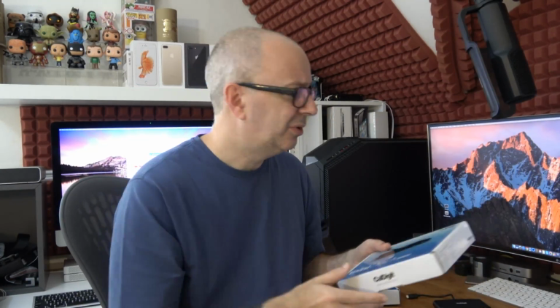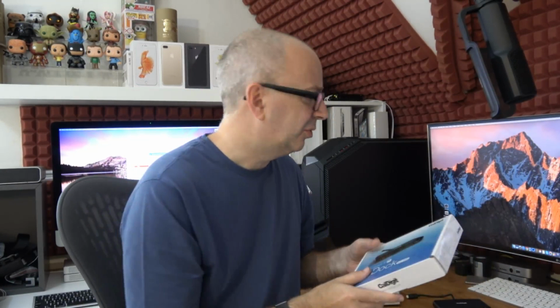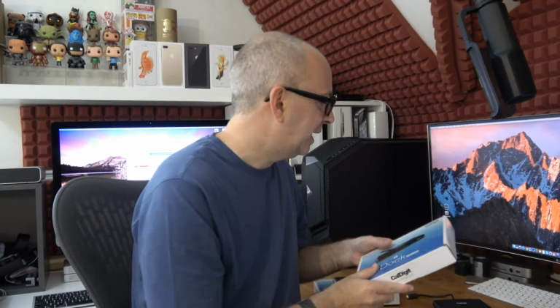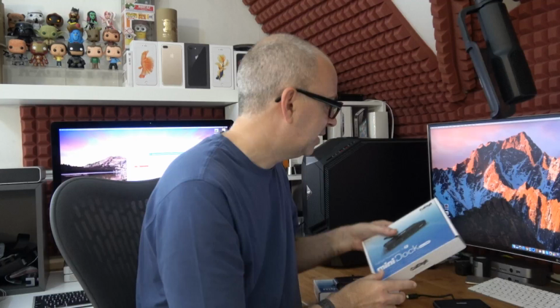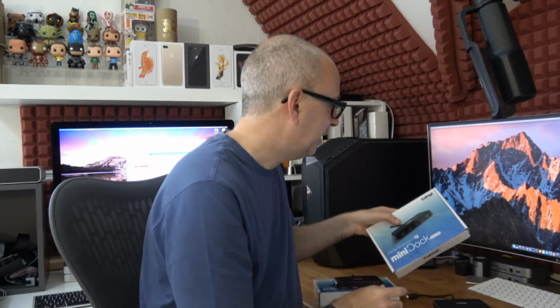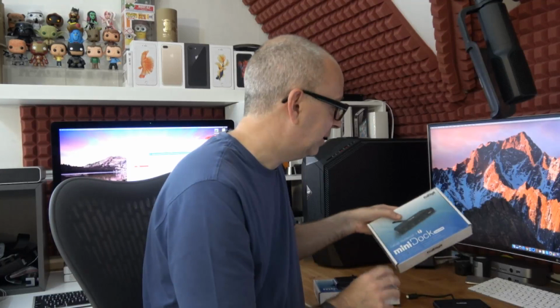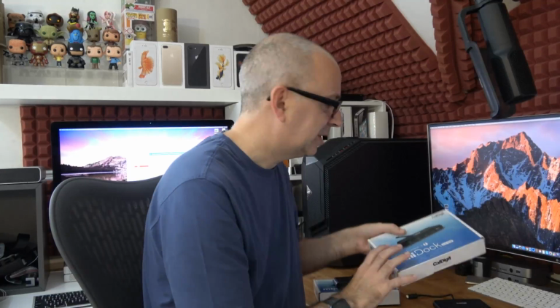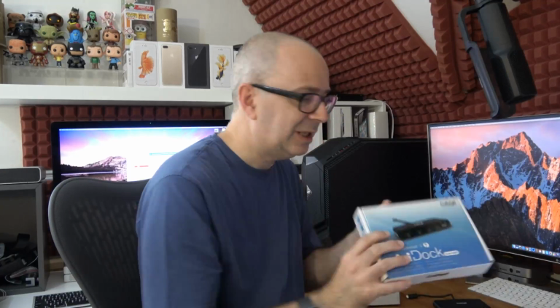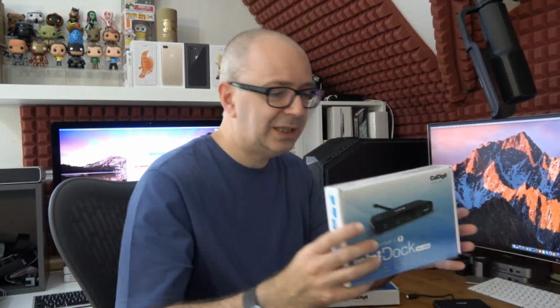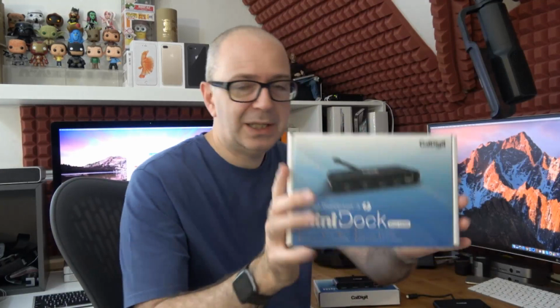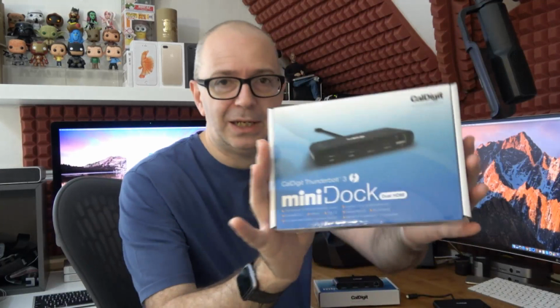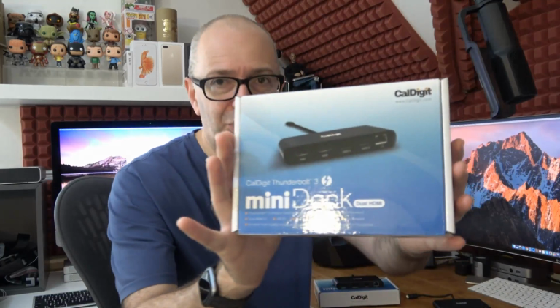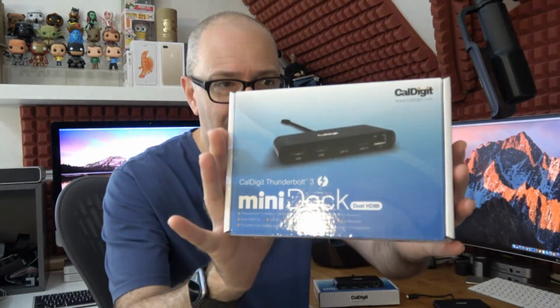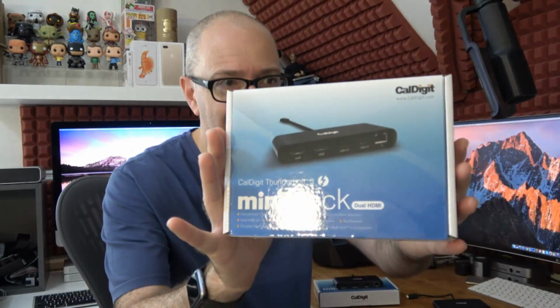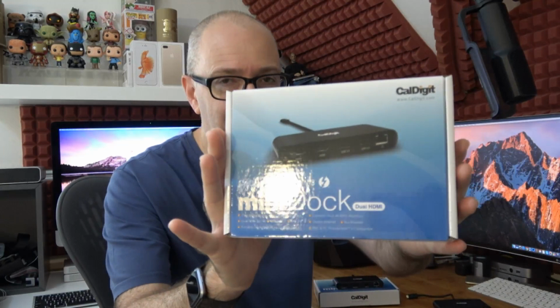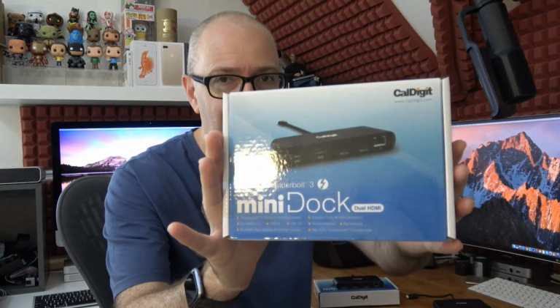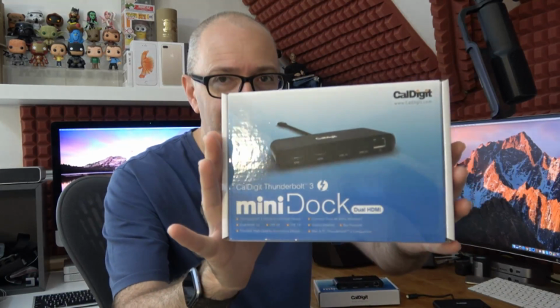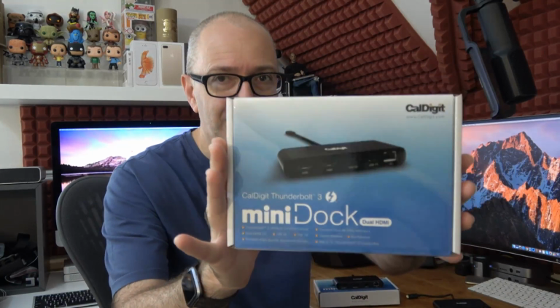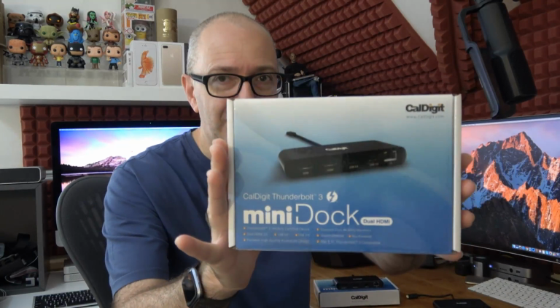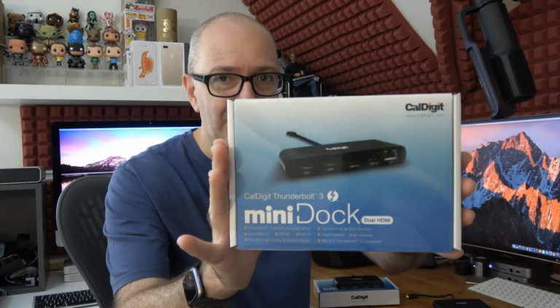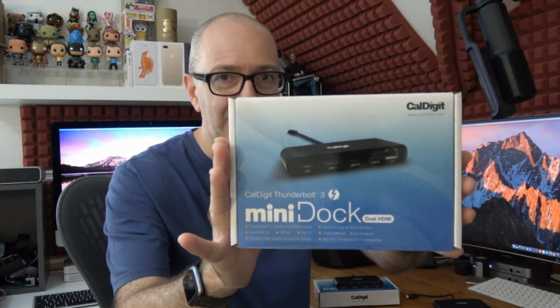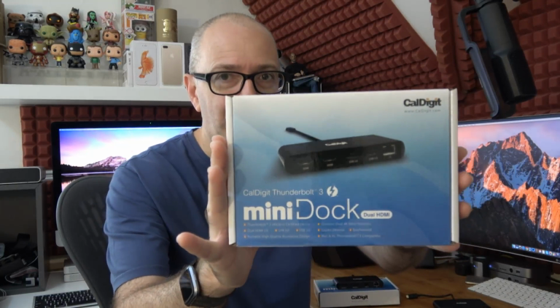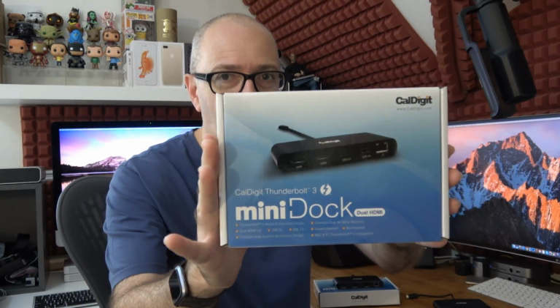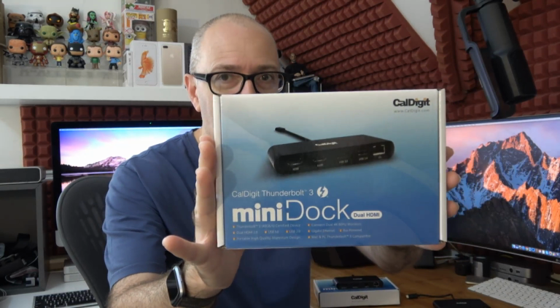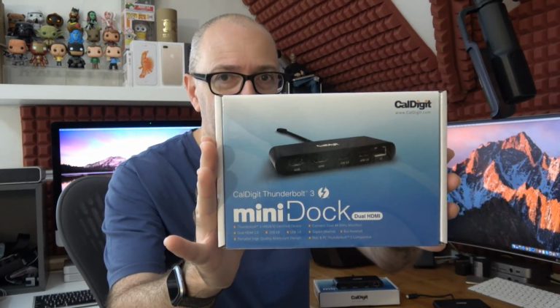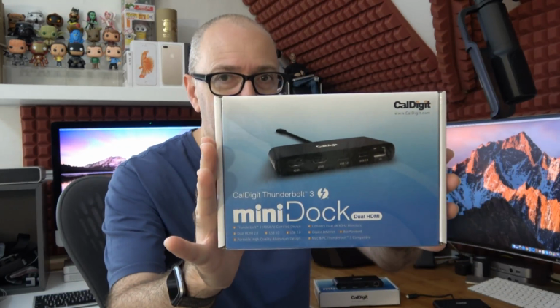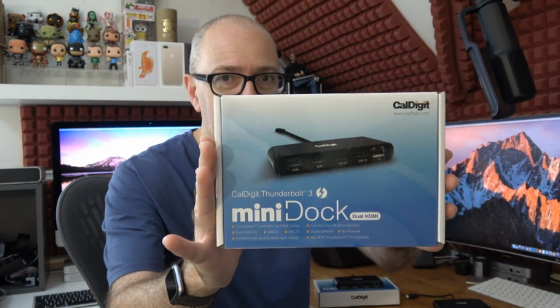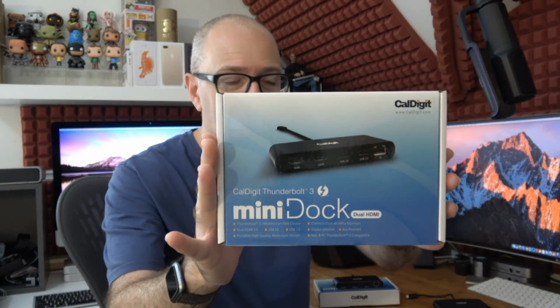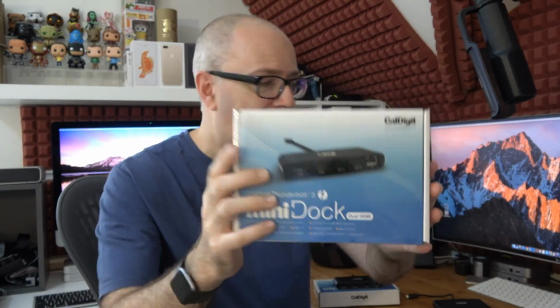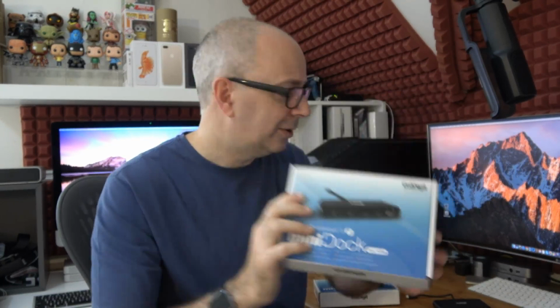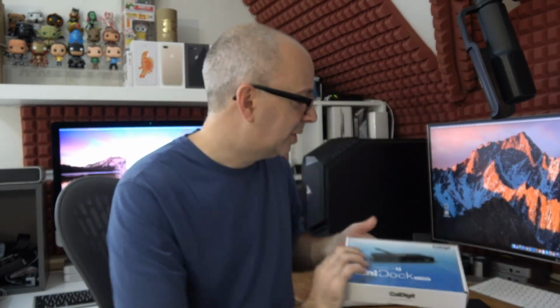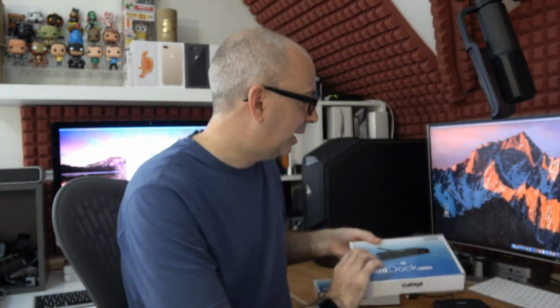So this is the product packaging for the HDMI version — that's what it looks like. I'll show you the actual product very shortly.